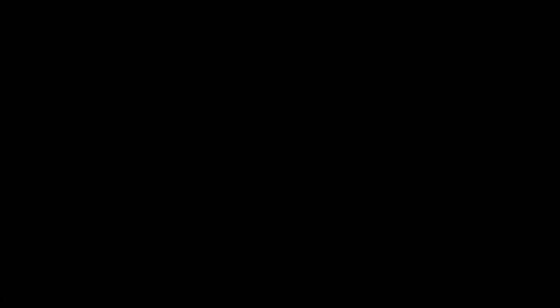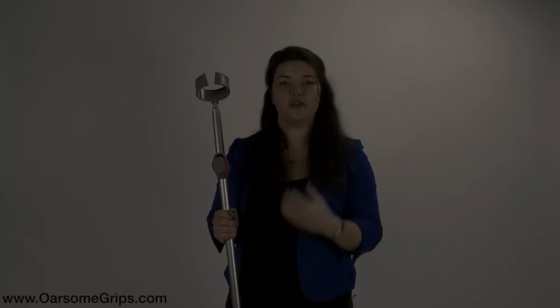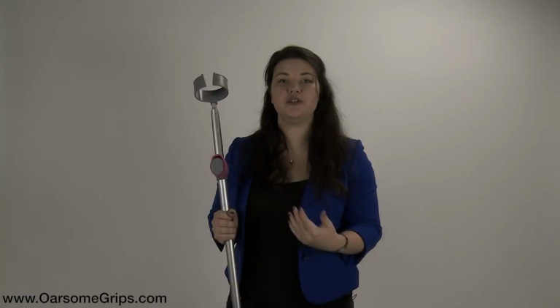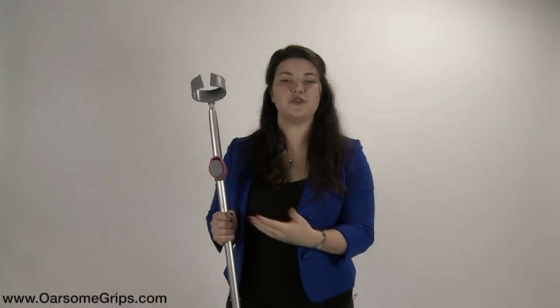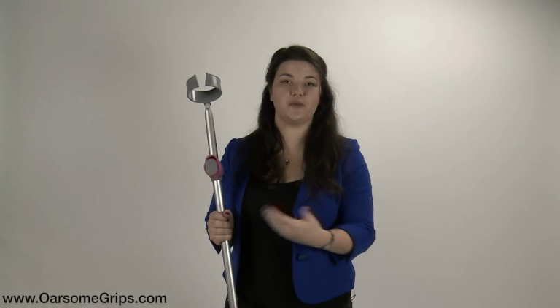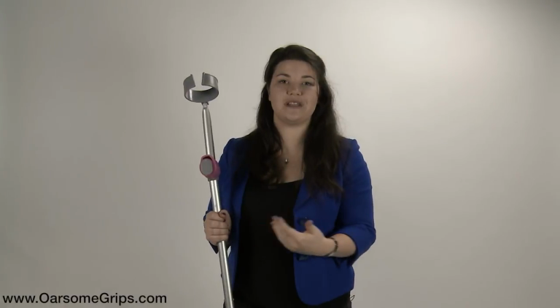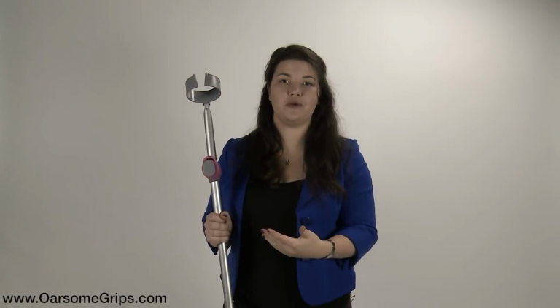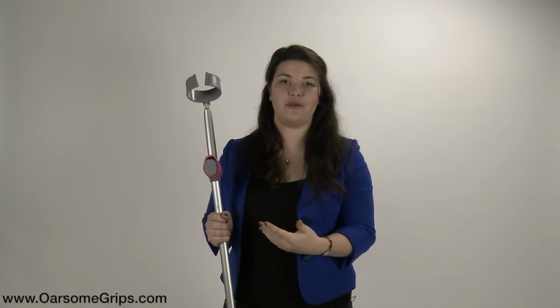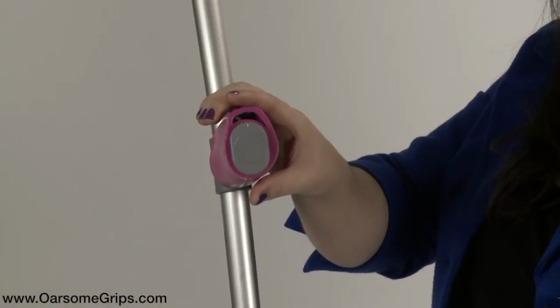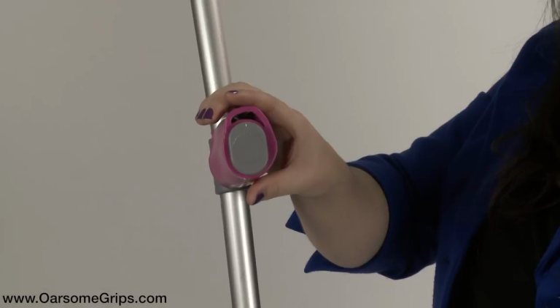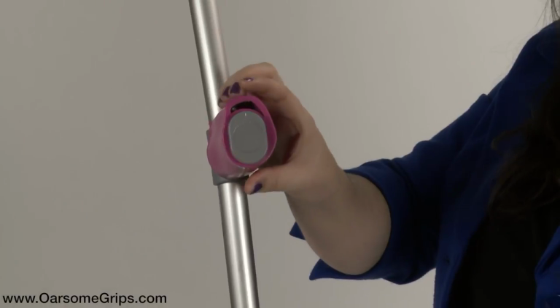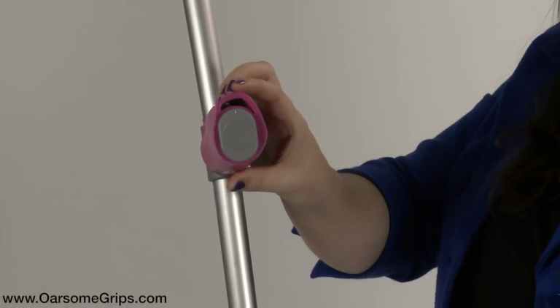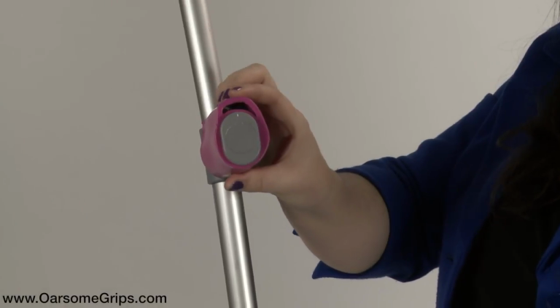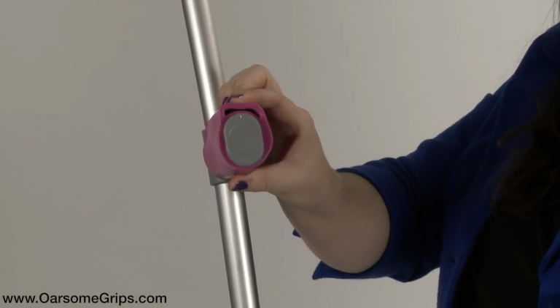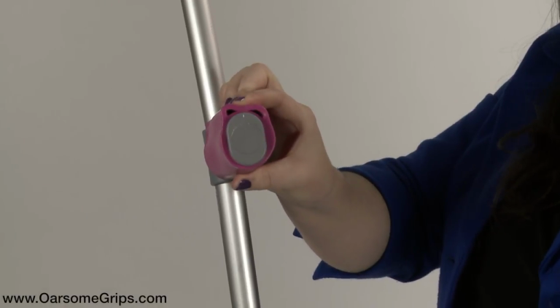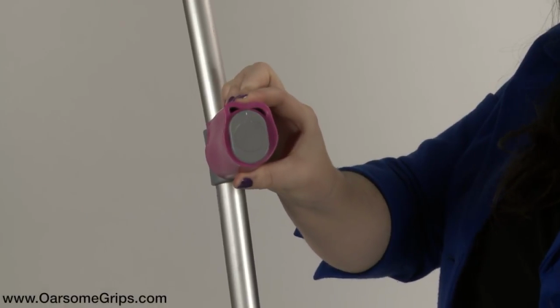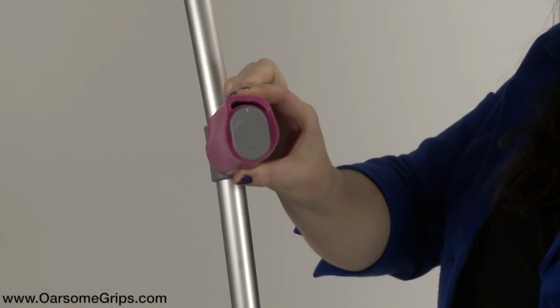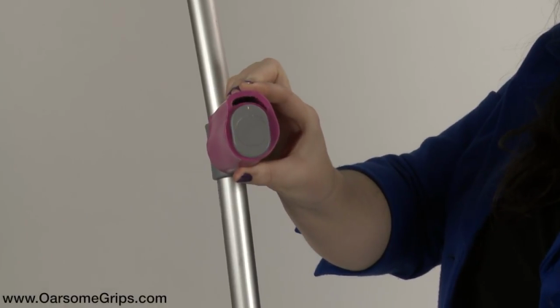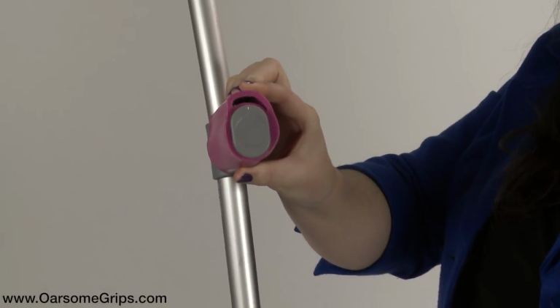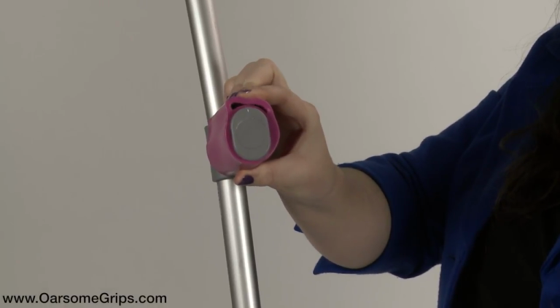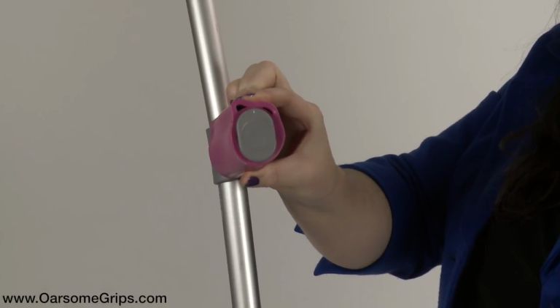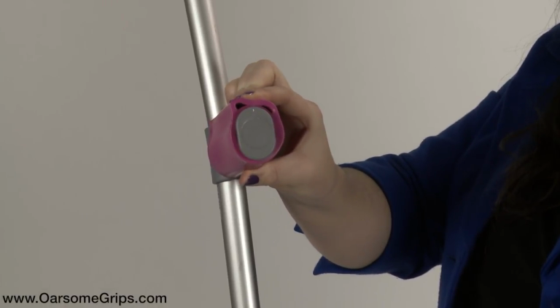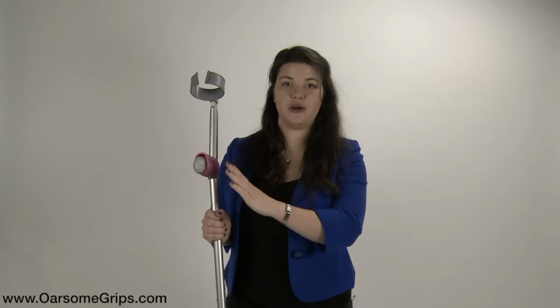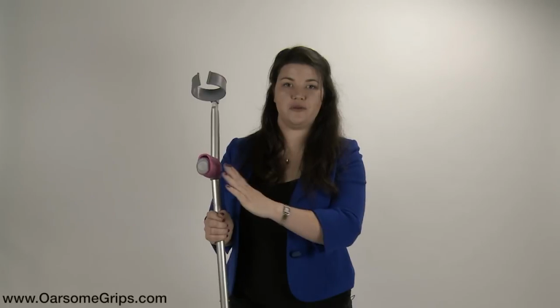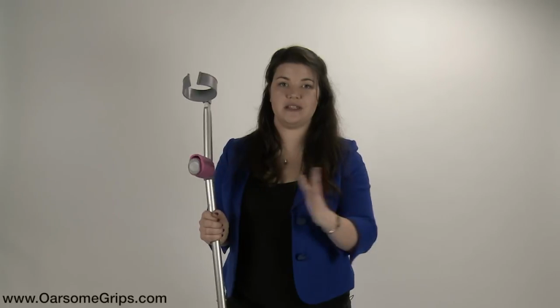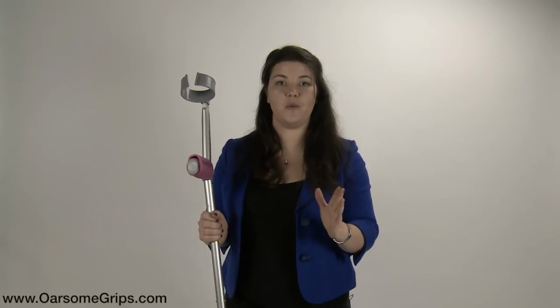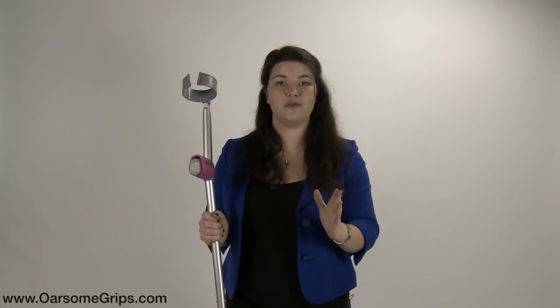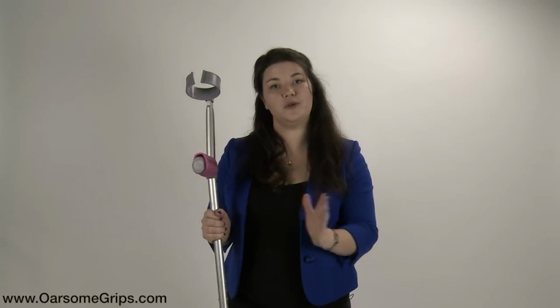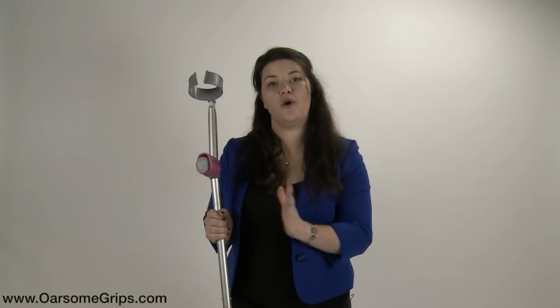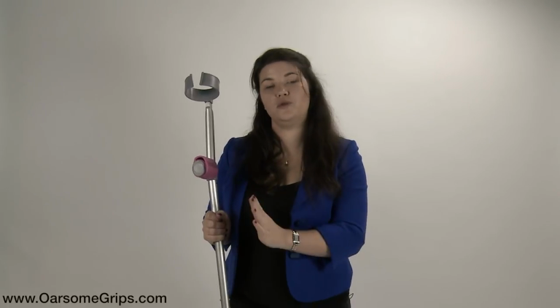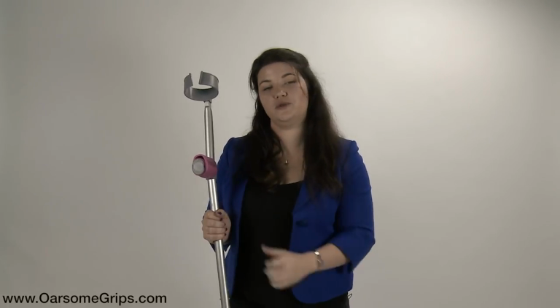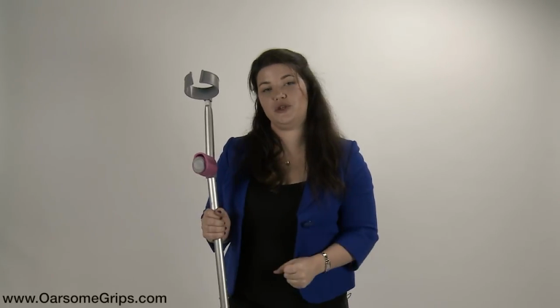You can use the Awesome Grips either way around, as long as the shock absorbing section is at the top. You can have the logo facing away from you or towards you.